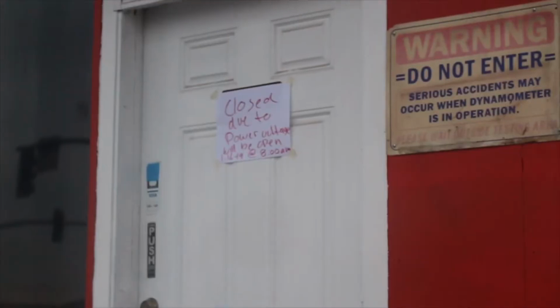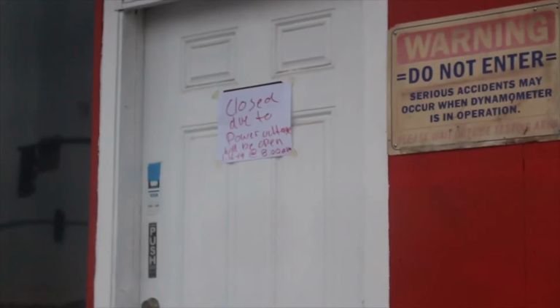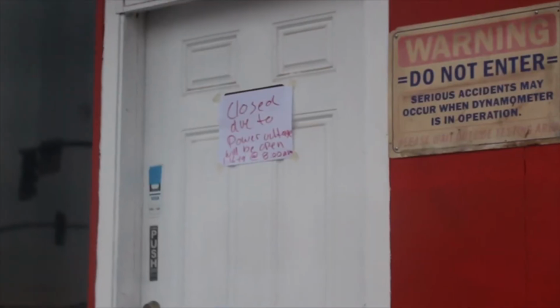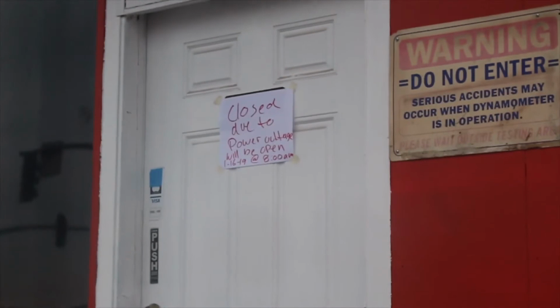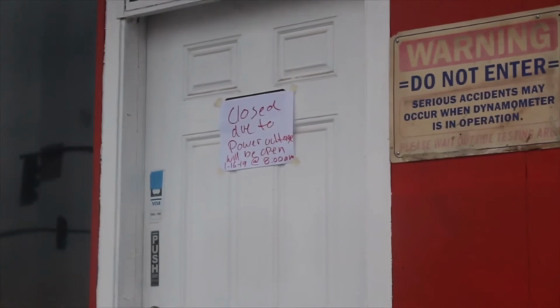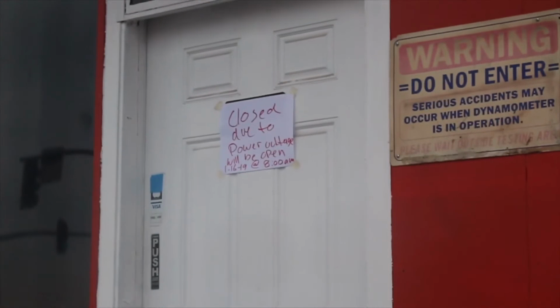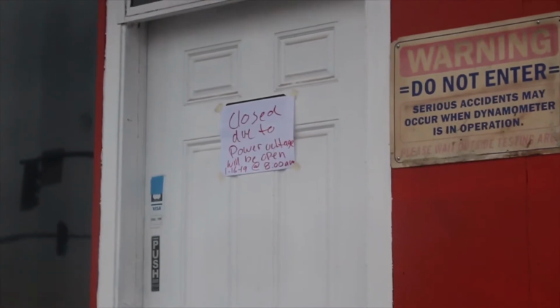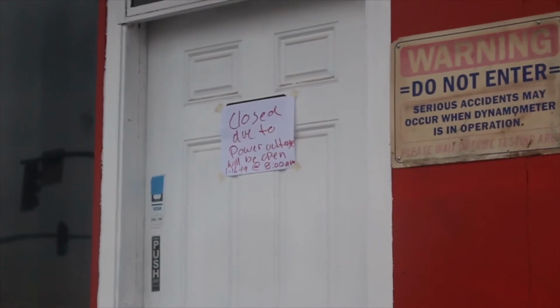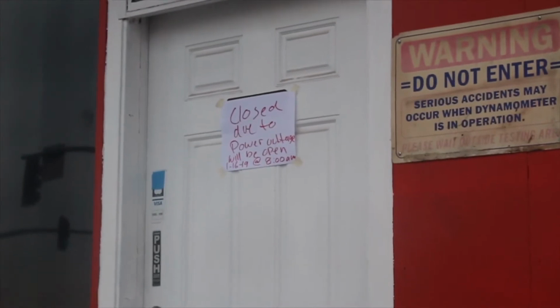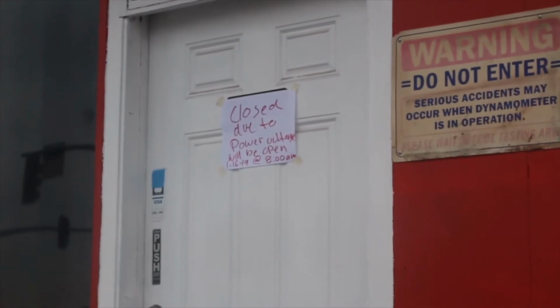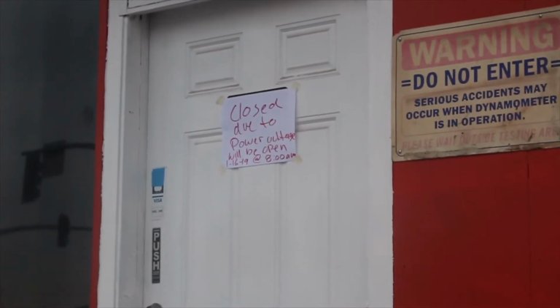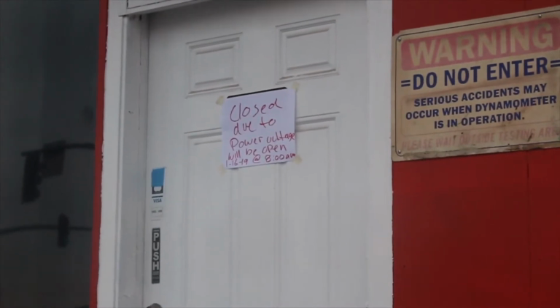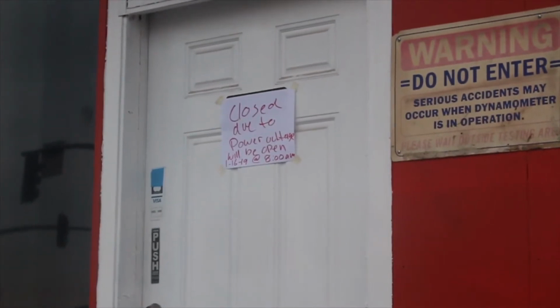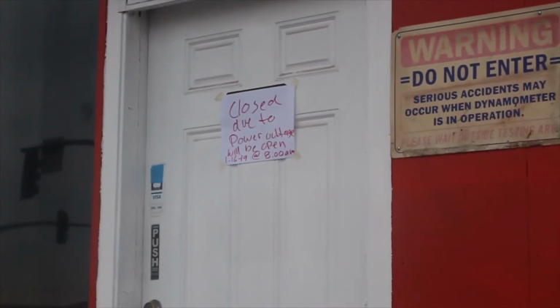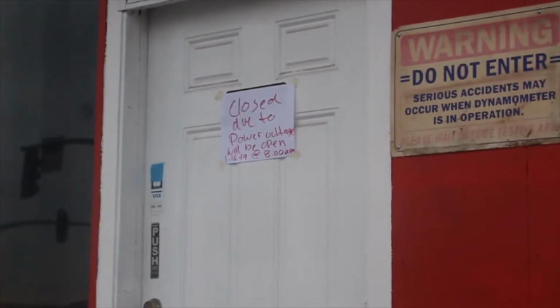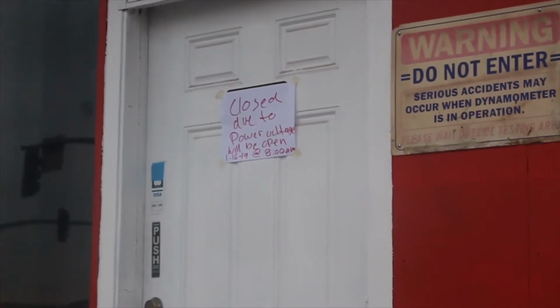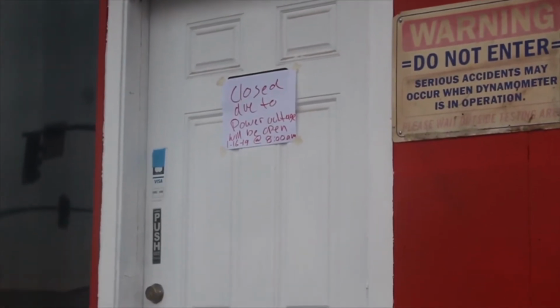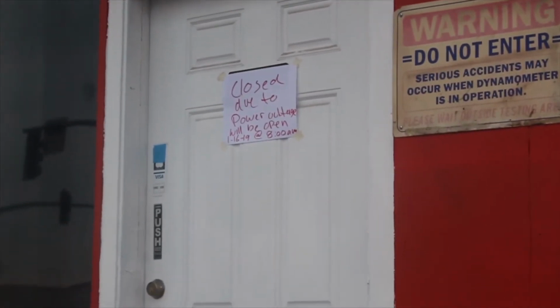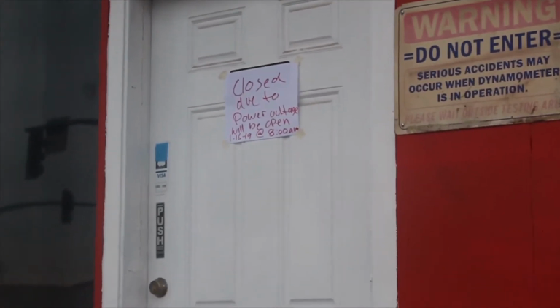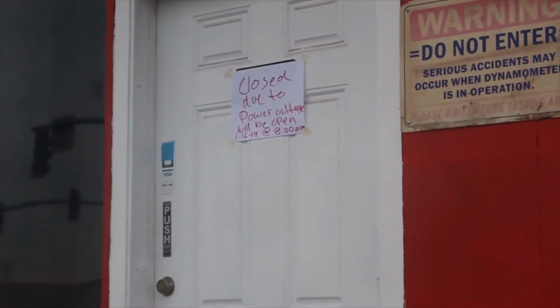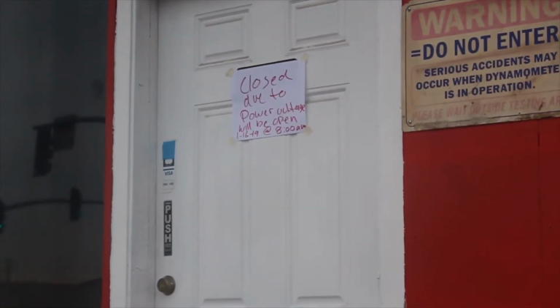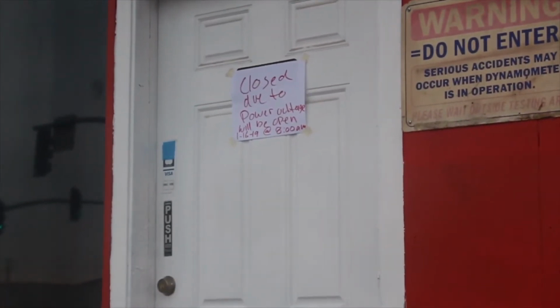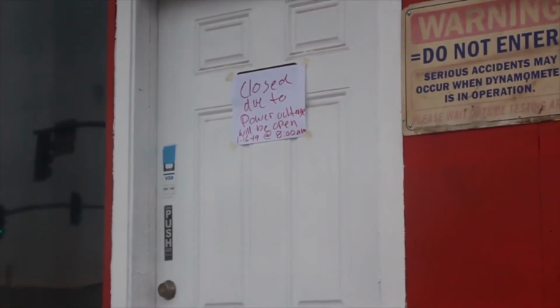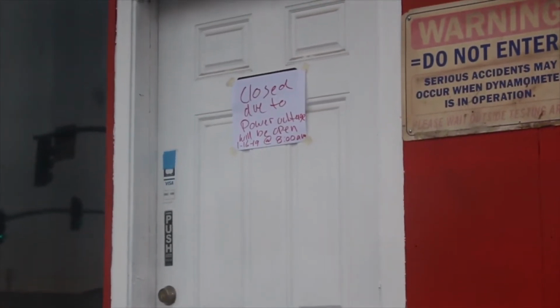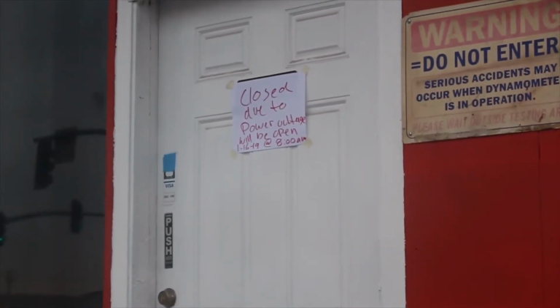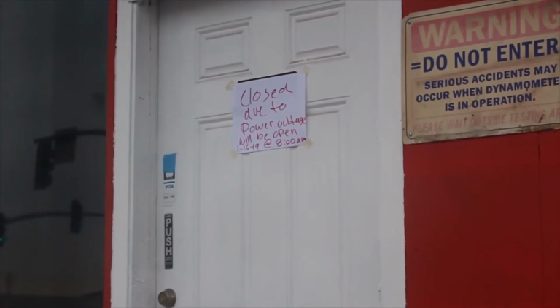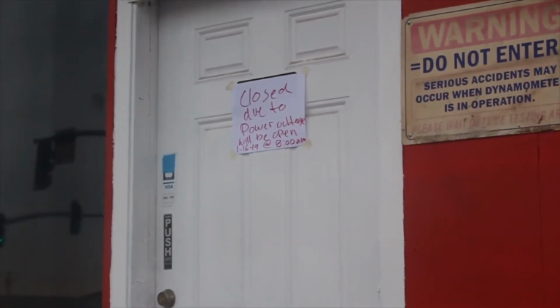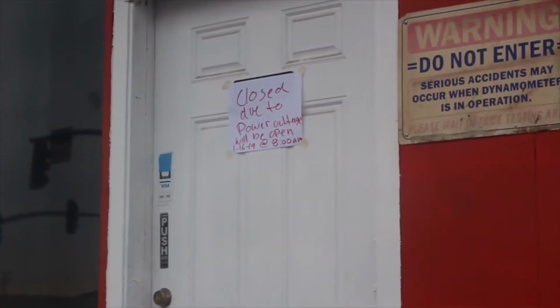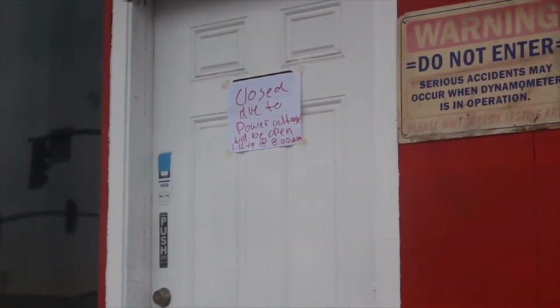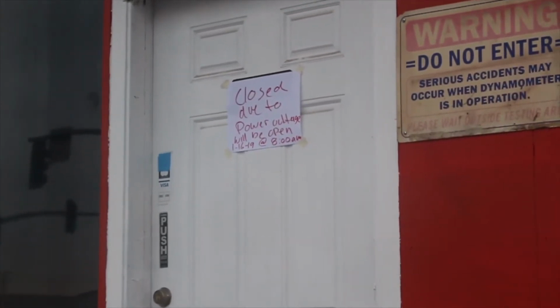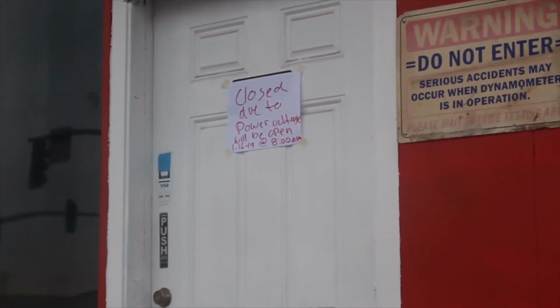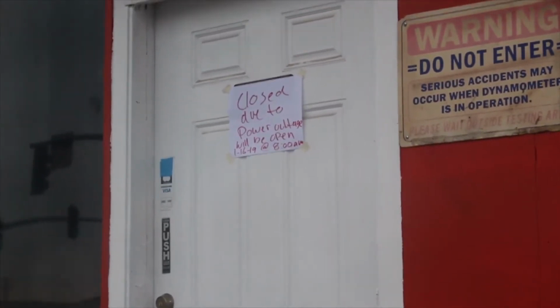They're closed due to a power outage and they're not going to be open until tomorrow.